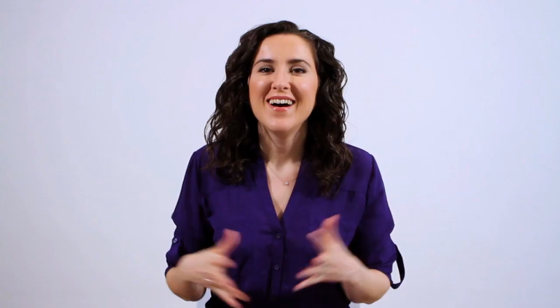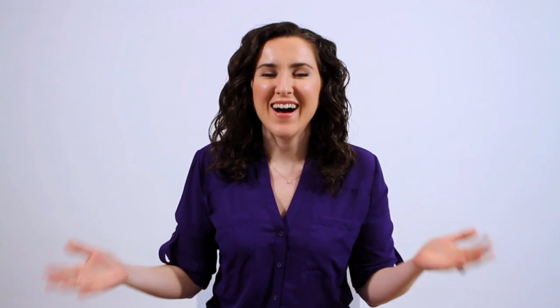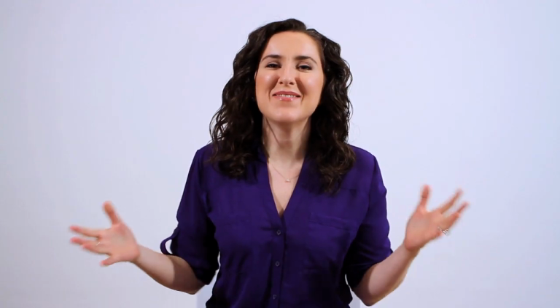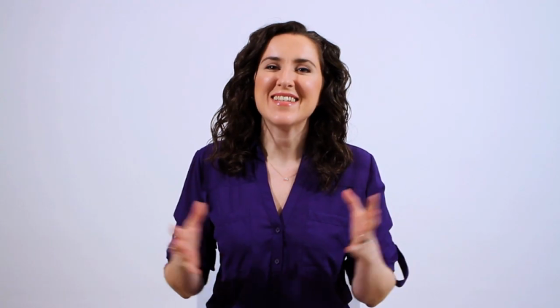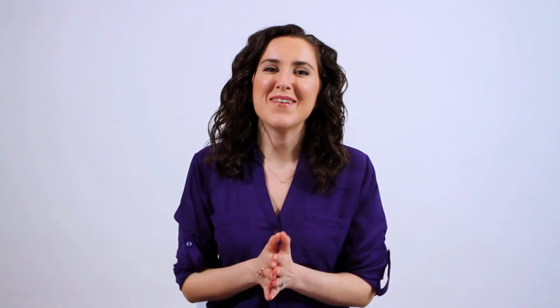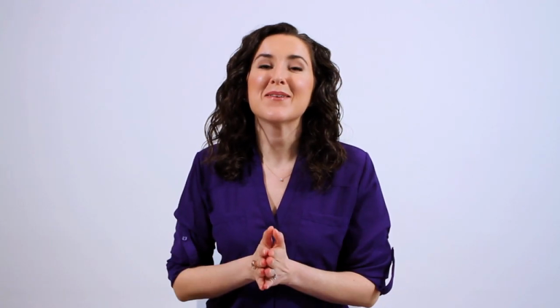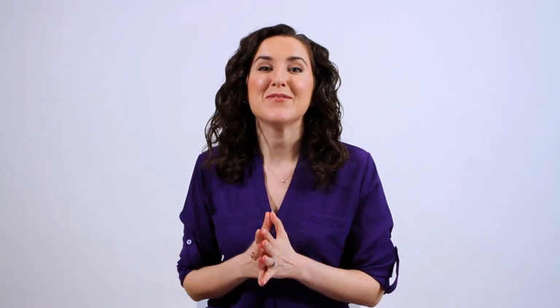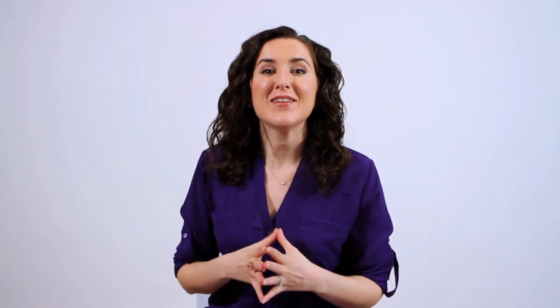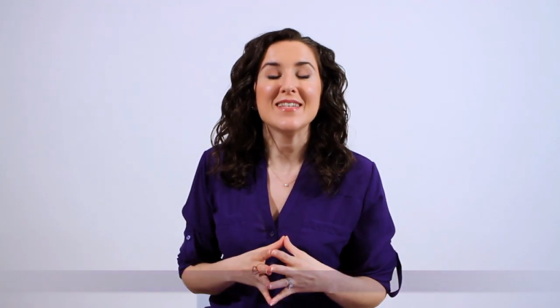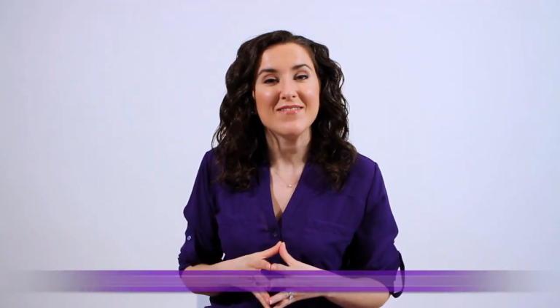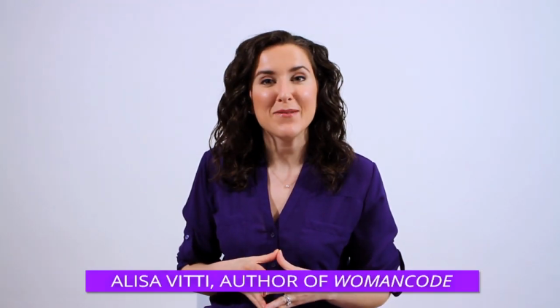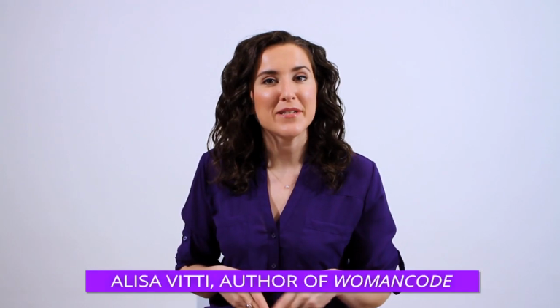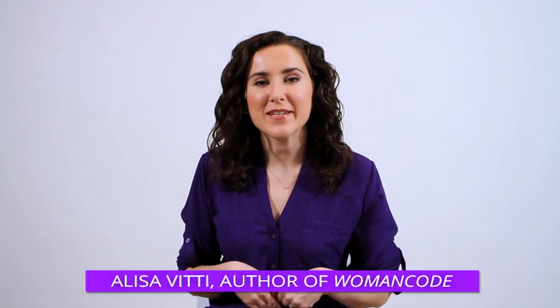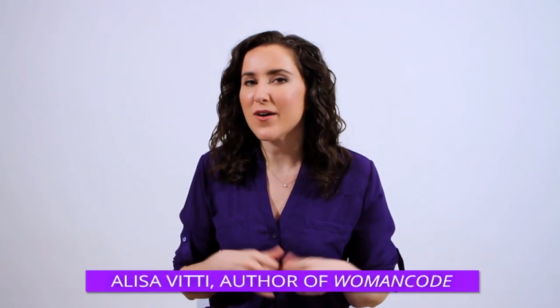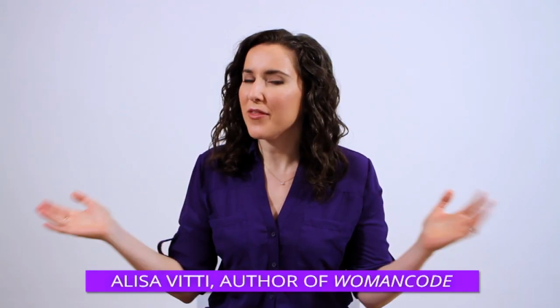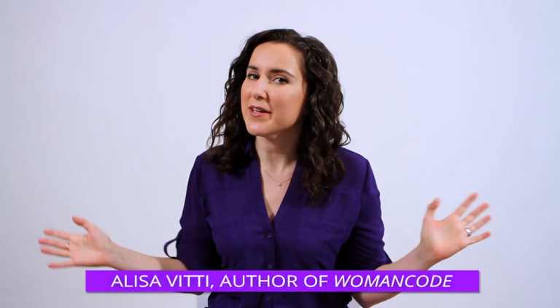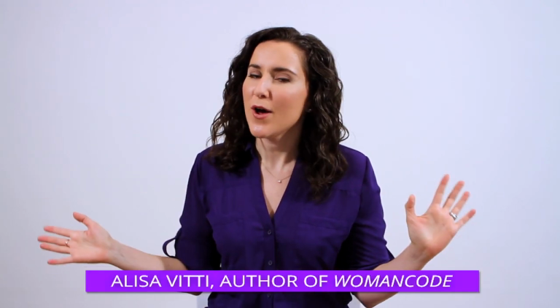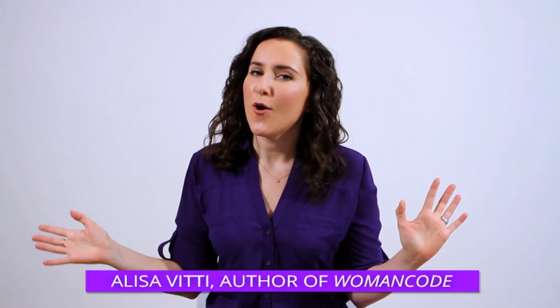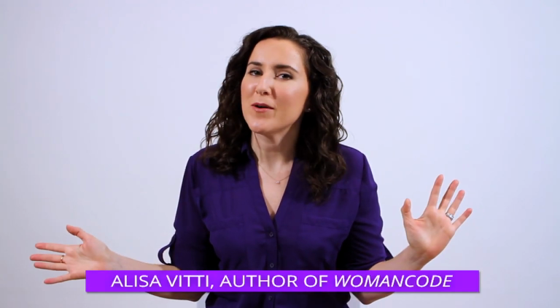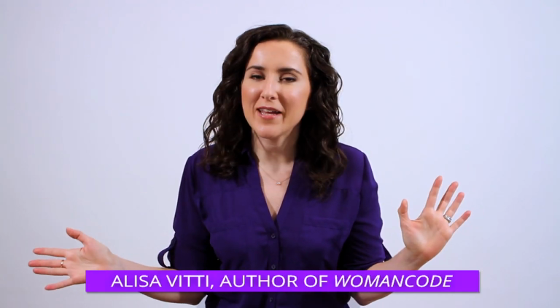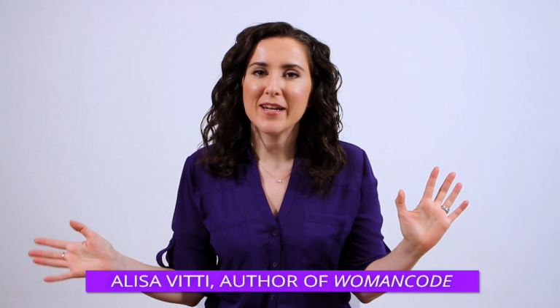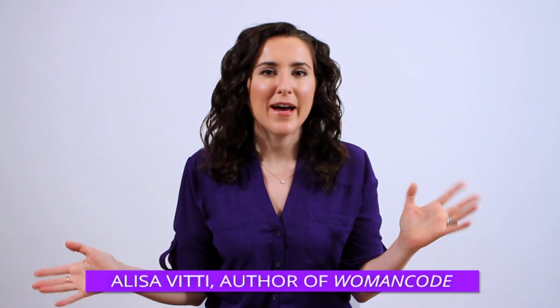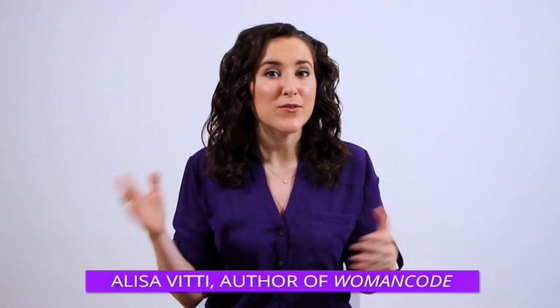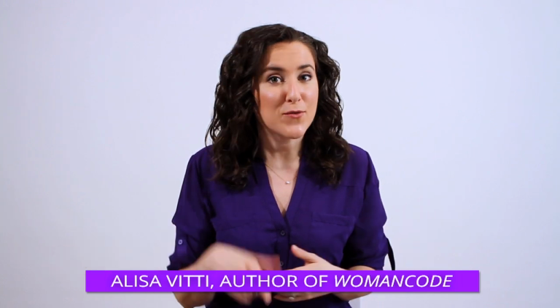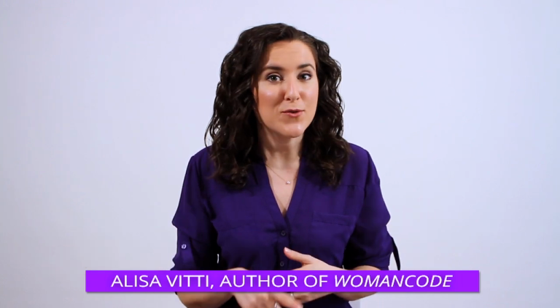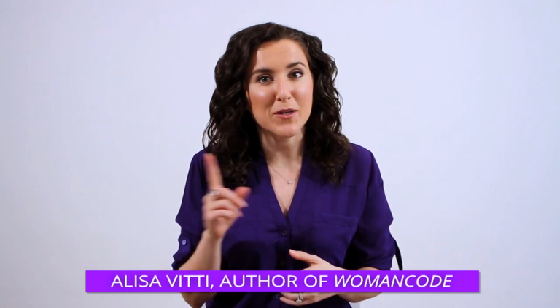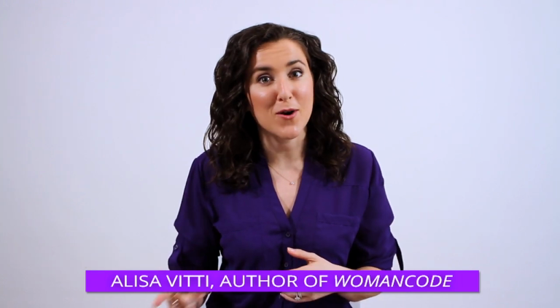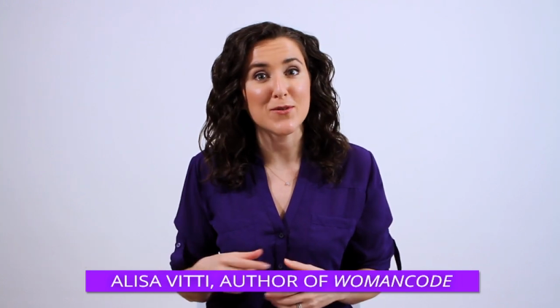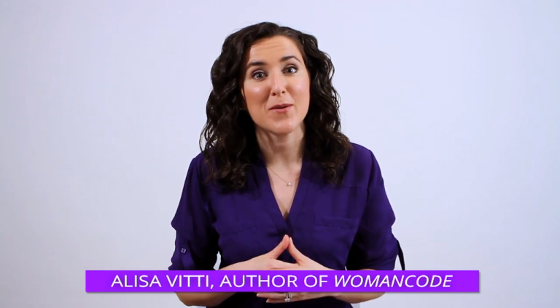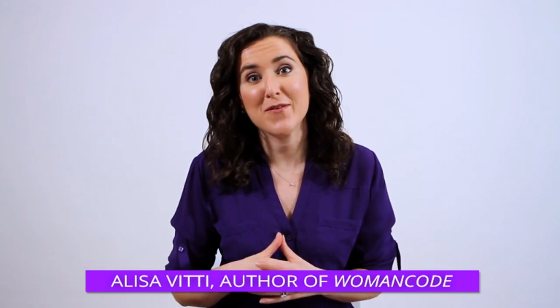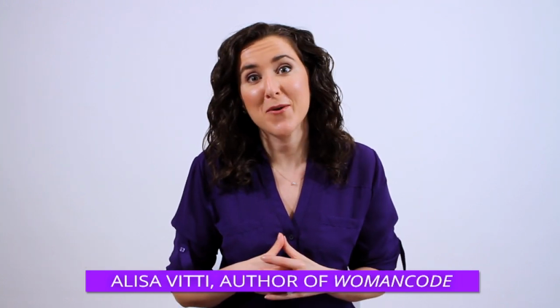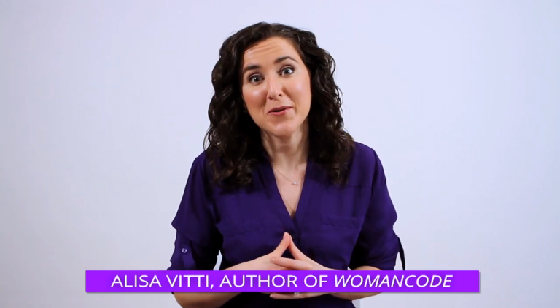Hi, I'm Elisa. Welcome to Flow Living TV, where we discuss all things hormone related and how to use food to make your hormones work better for you.